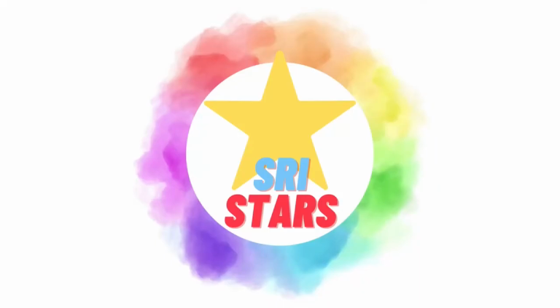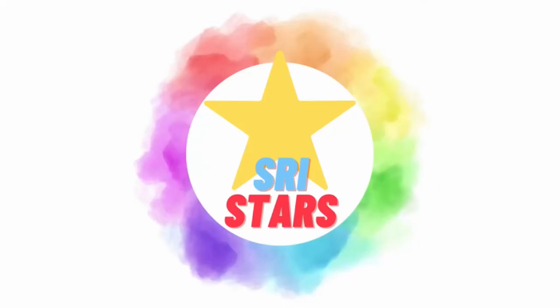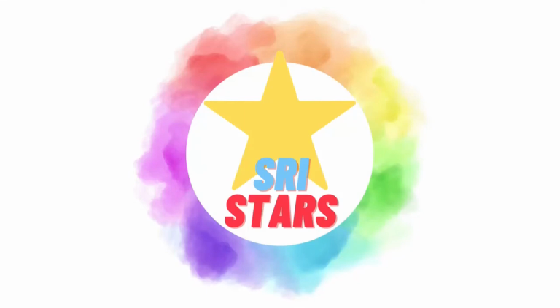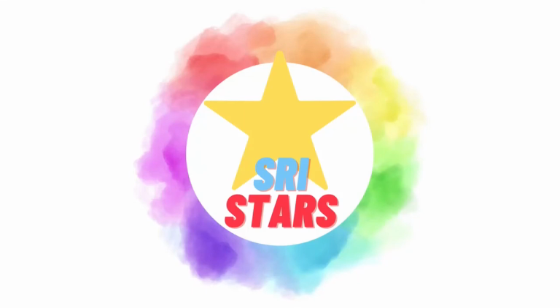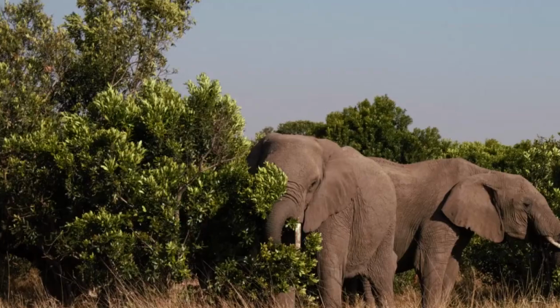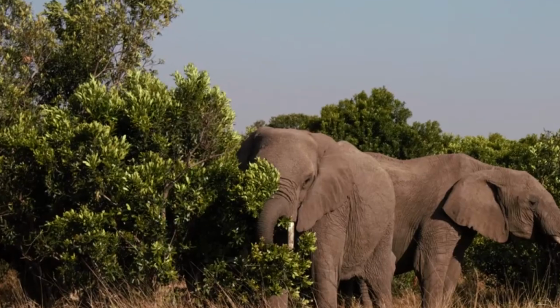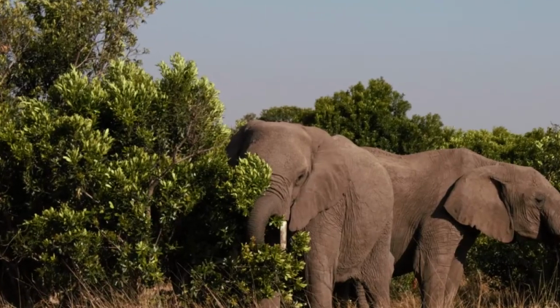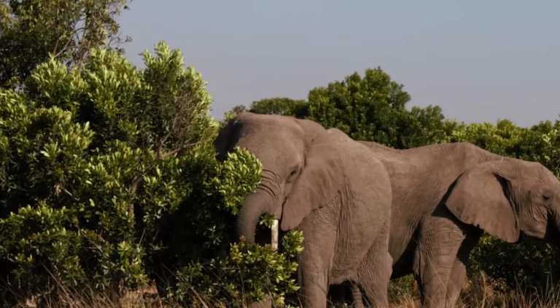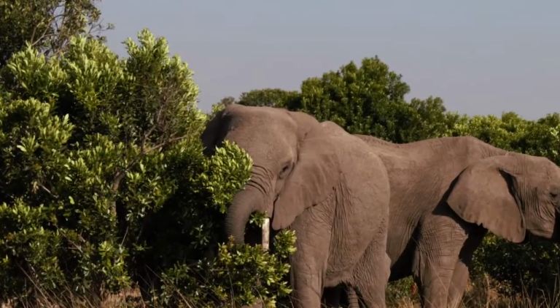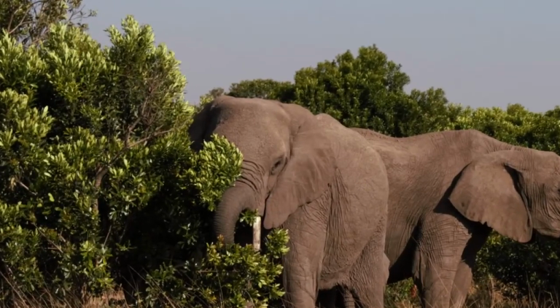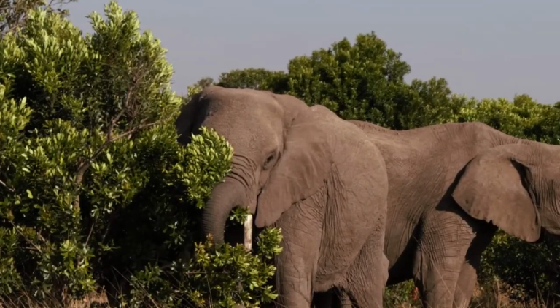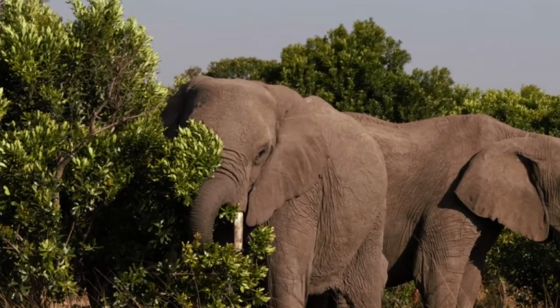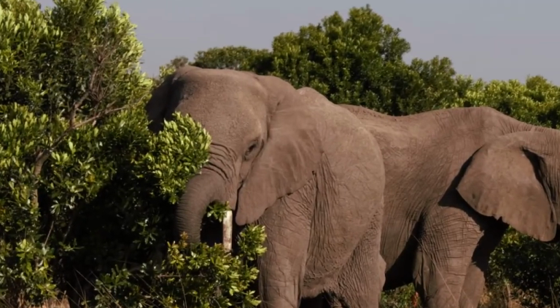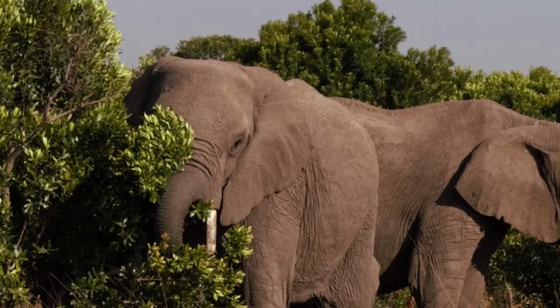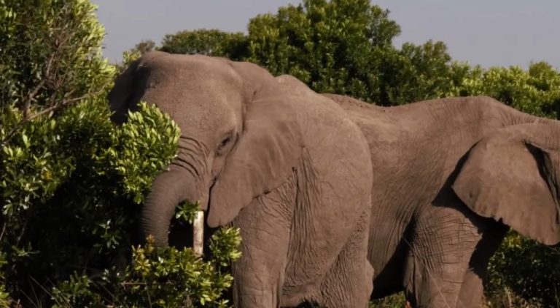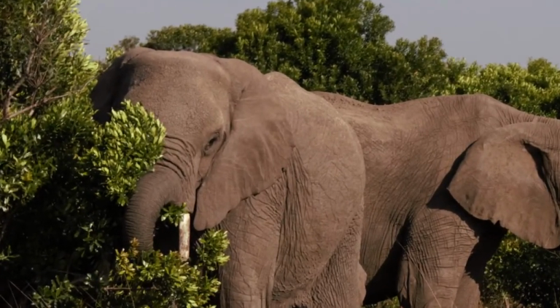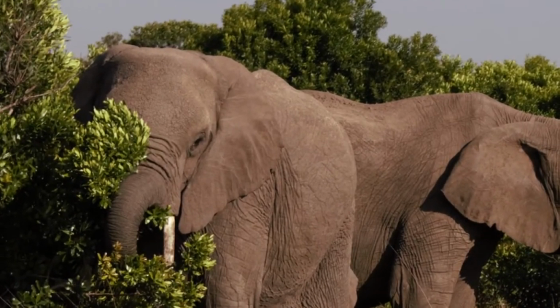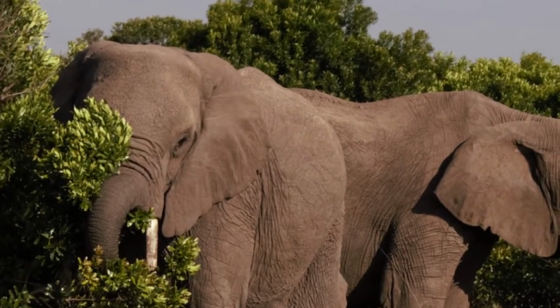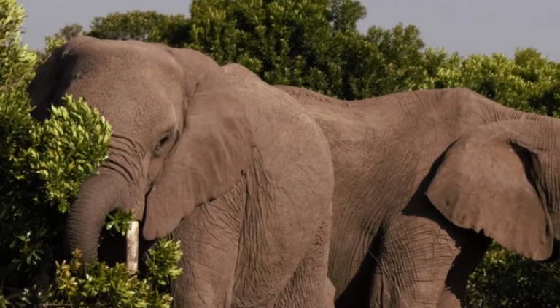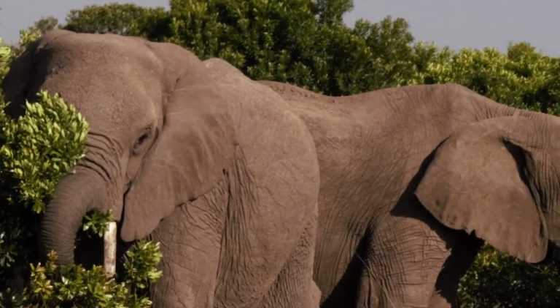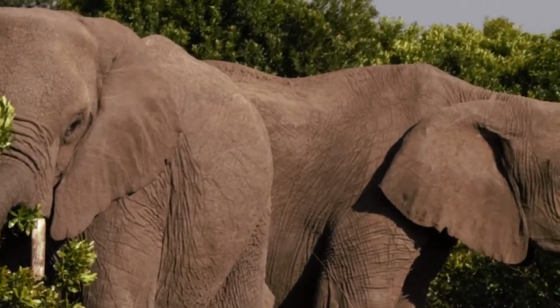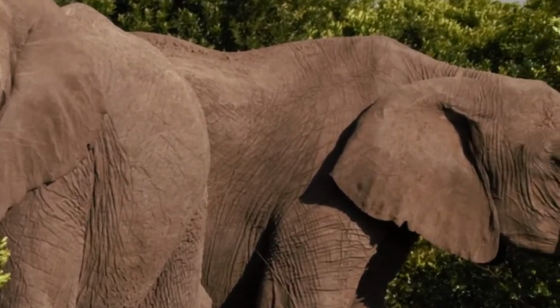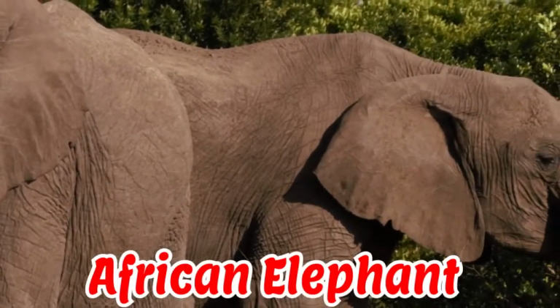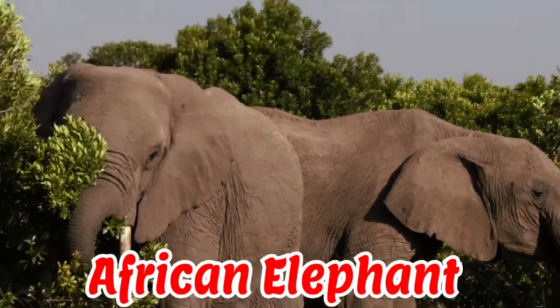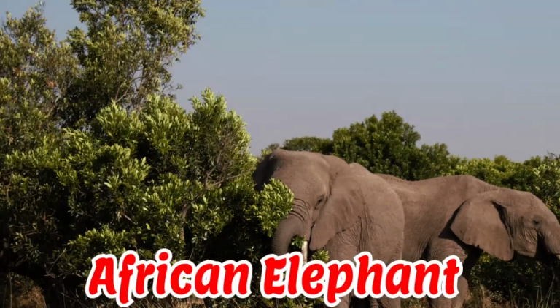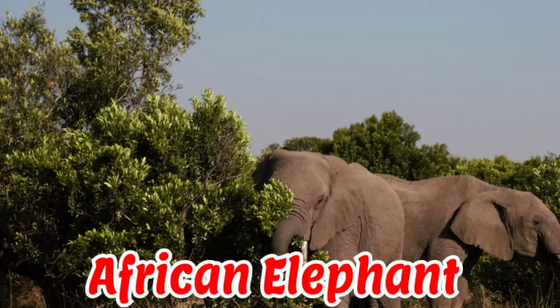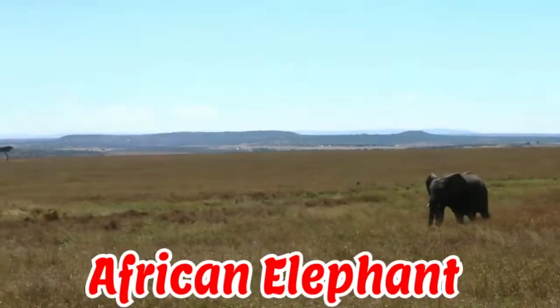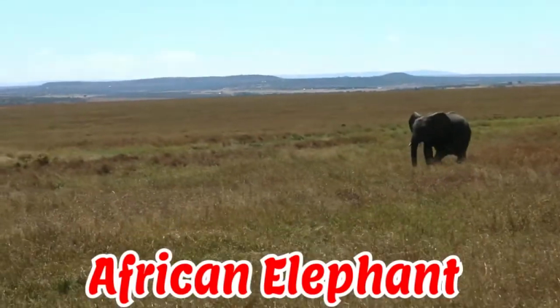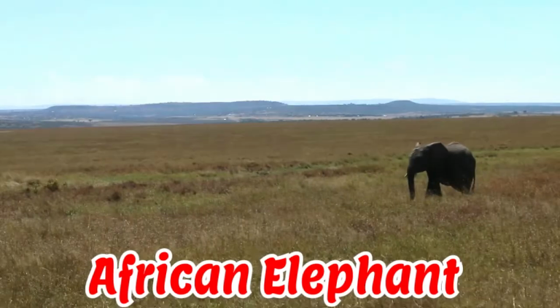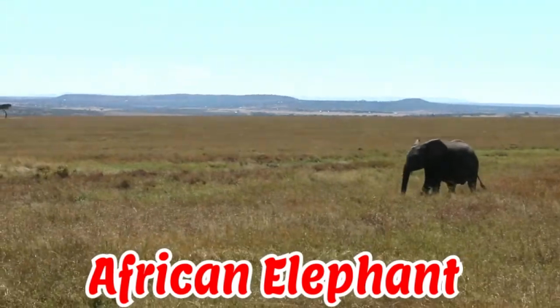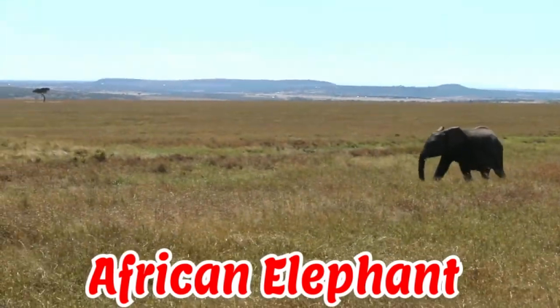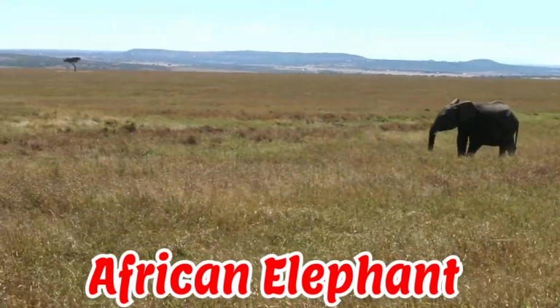Hello everyone, welcome to ShreeStars. Today we are going to learn about elephants.